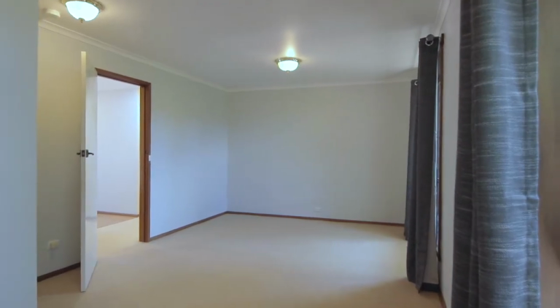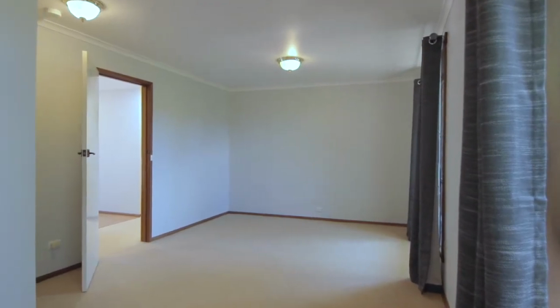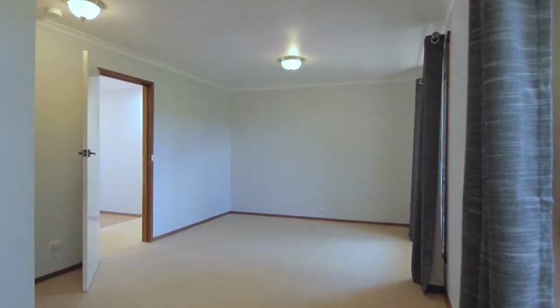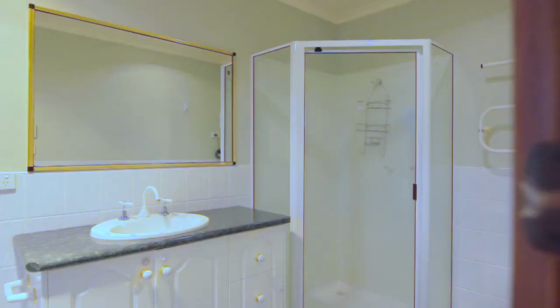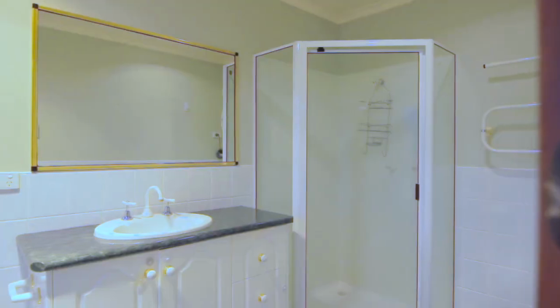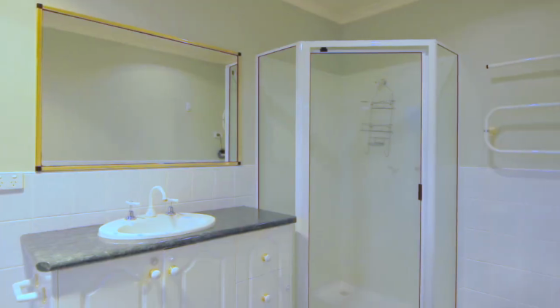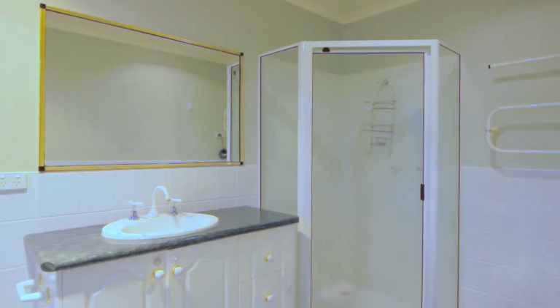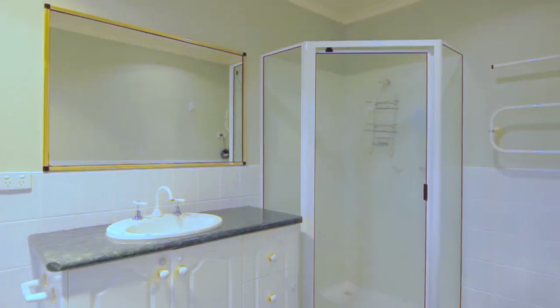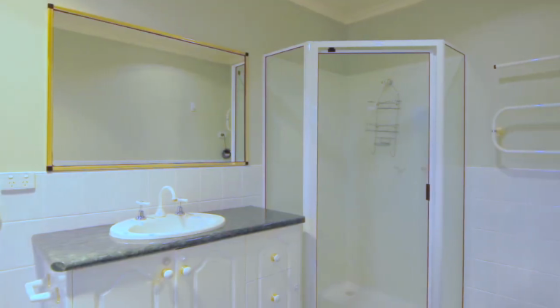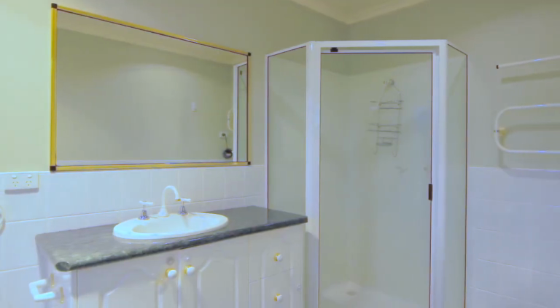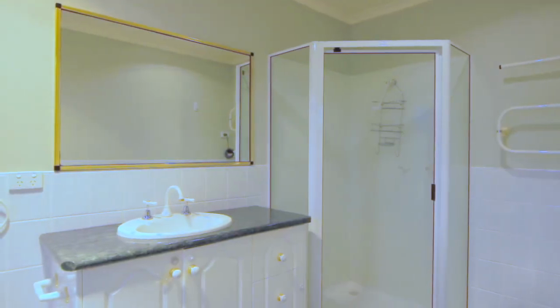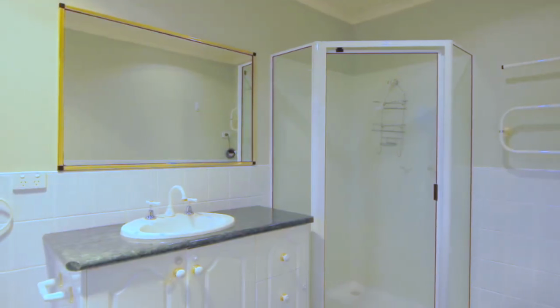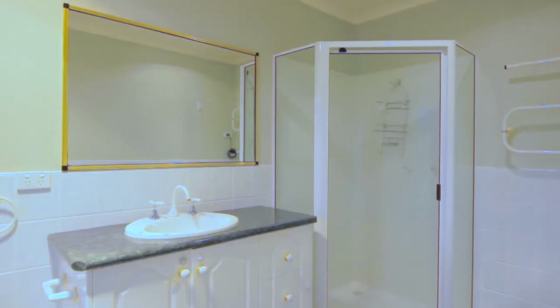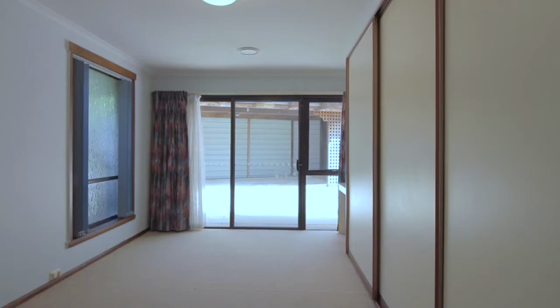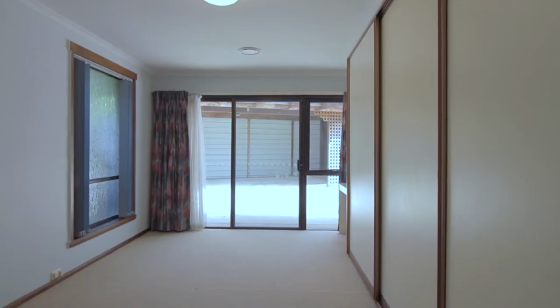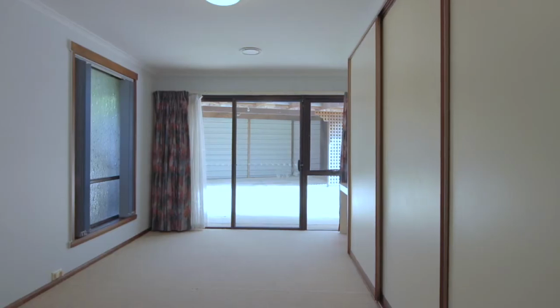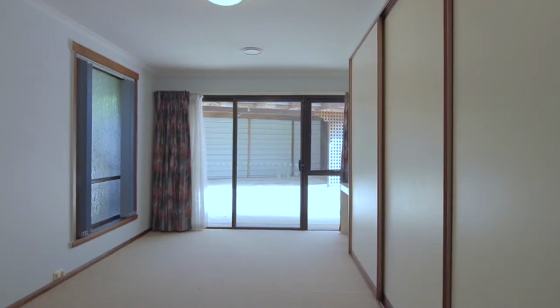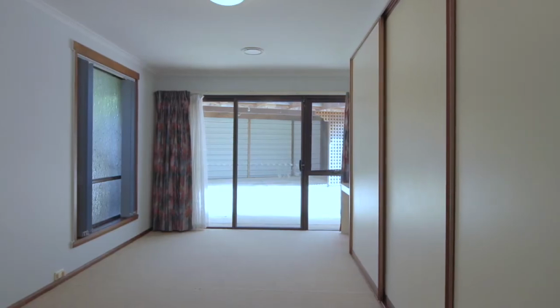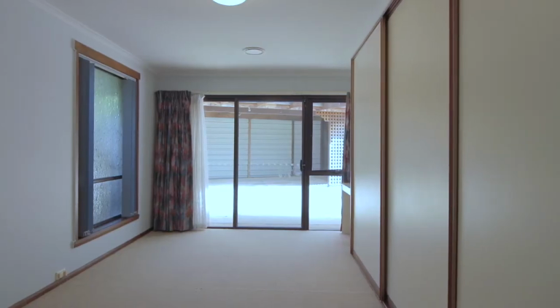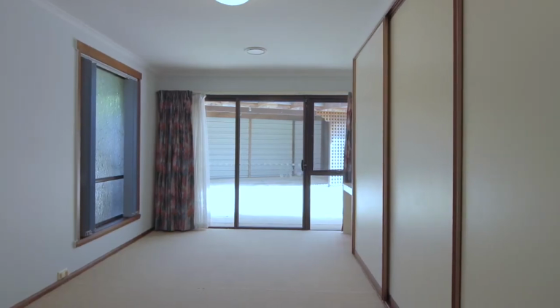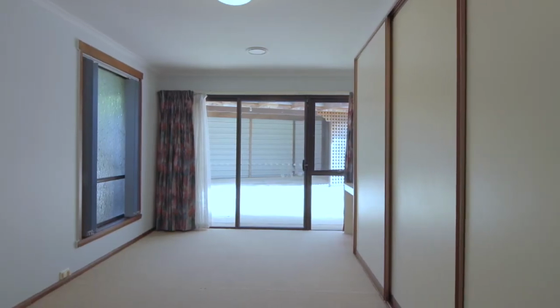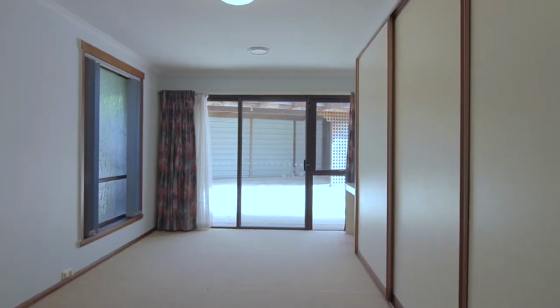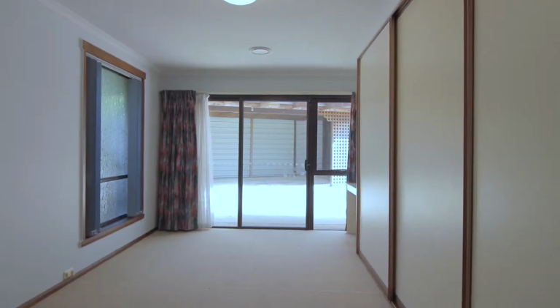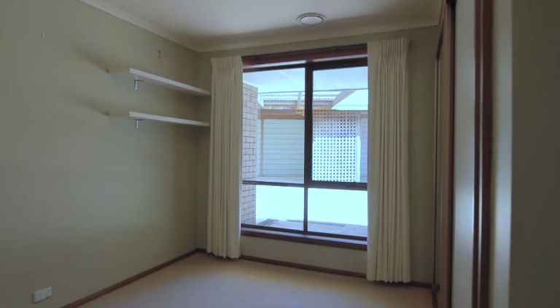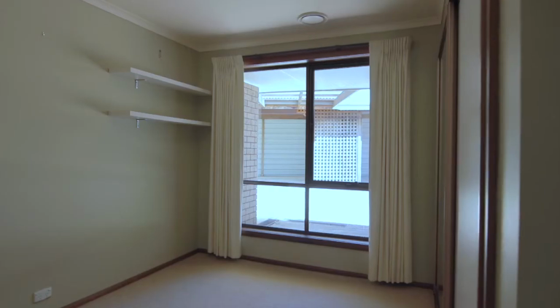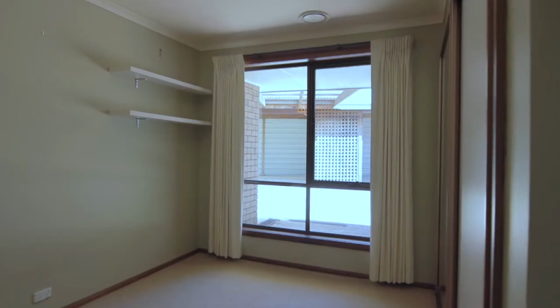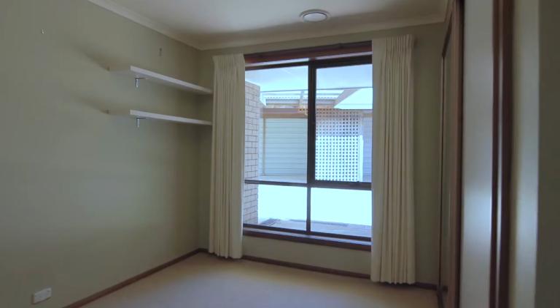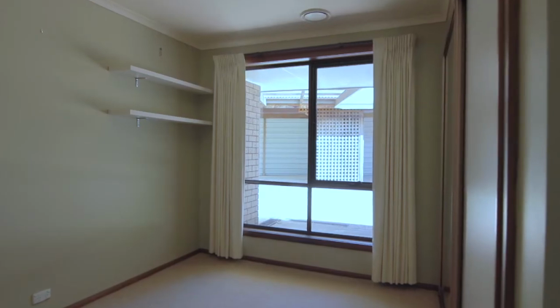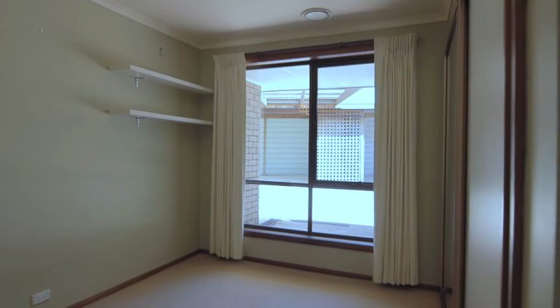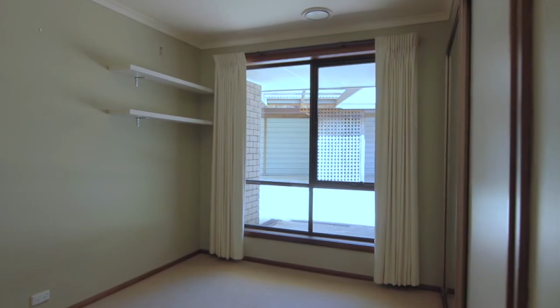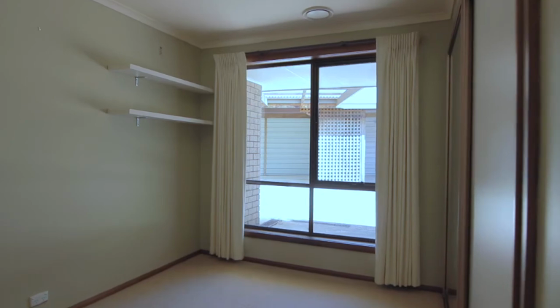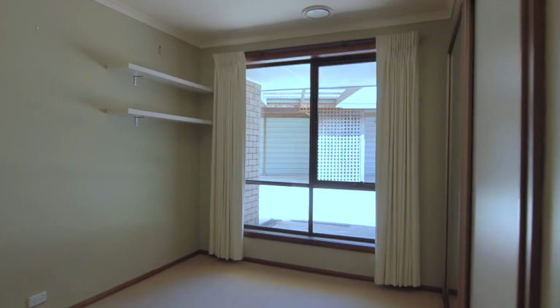The master bedroom offers a large walk-in robe and ensuite, with the remaining two bedrooms featuring large built-in robes for added storage.